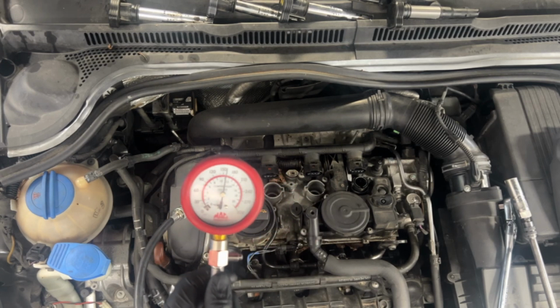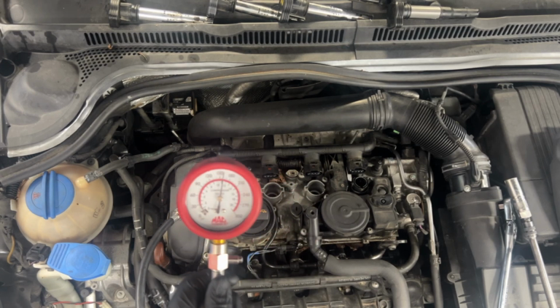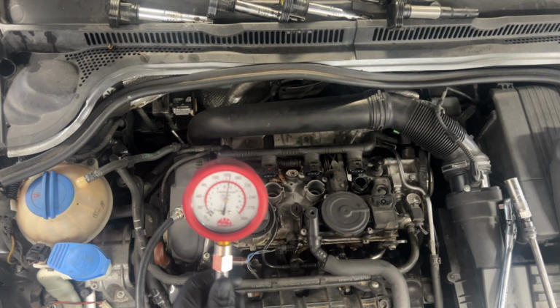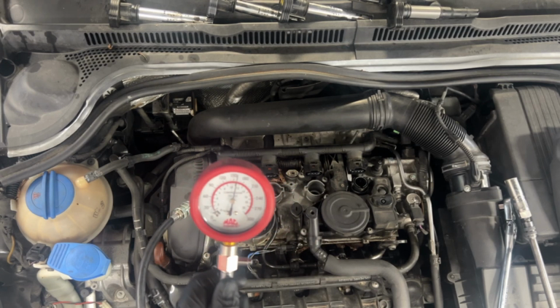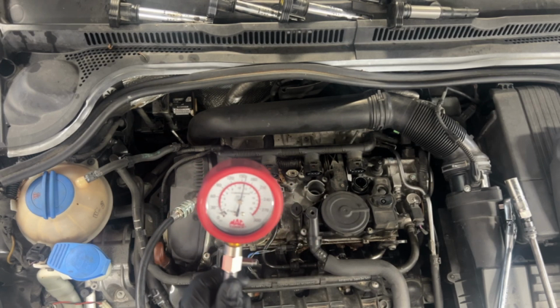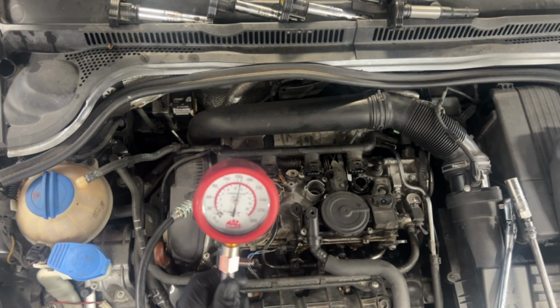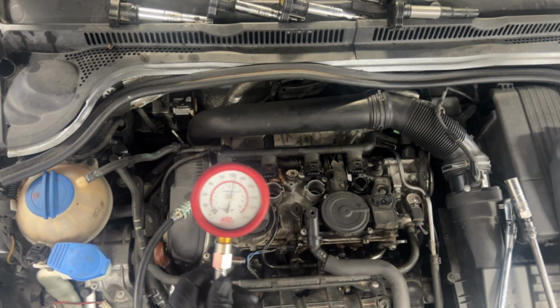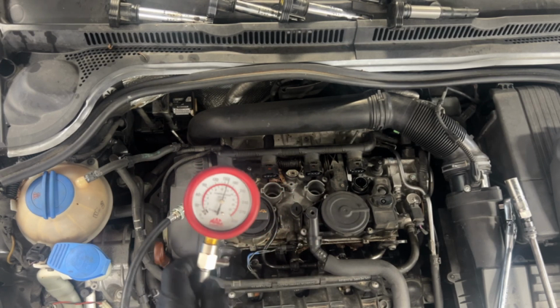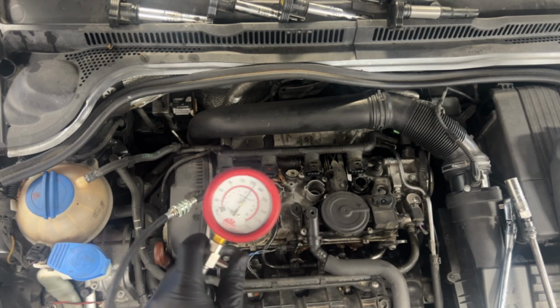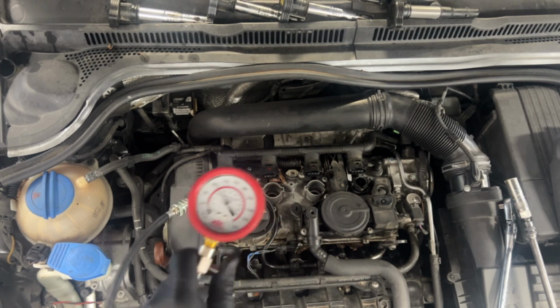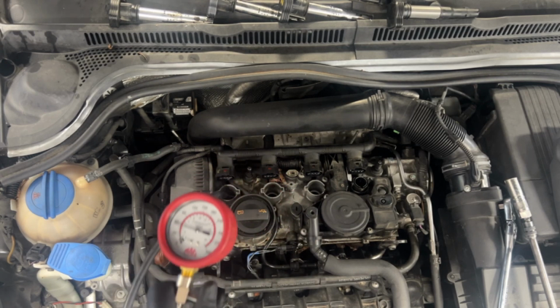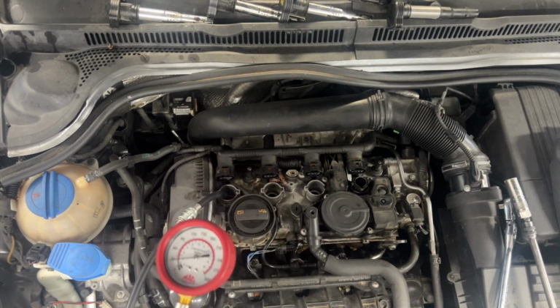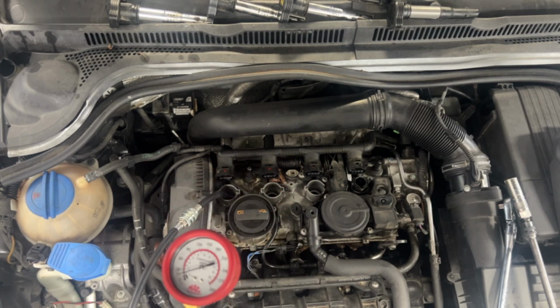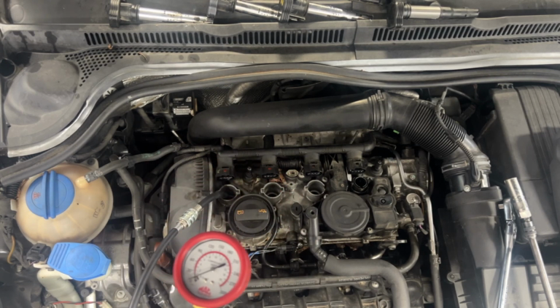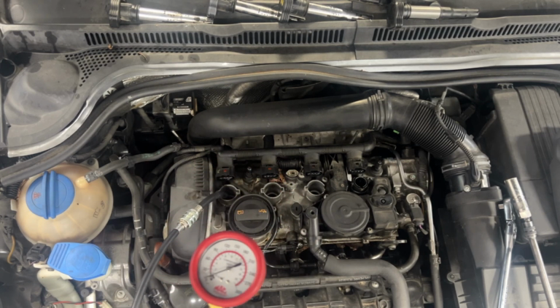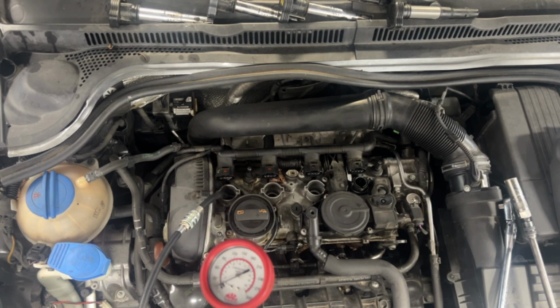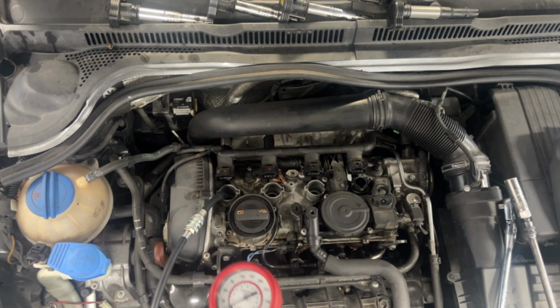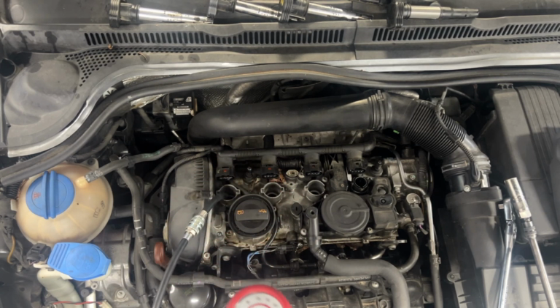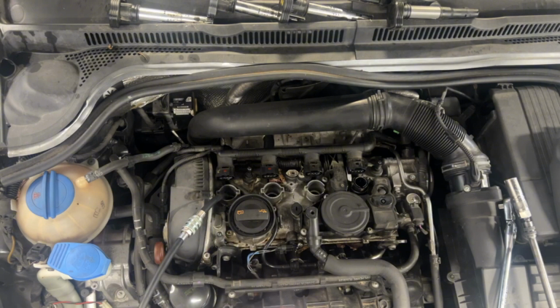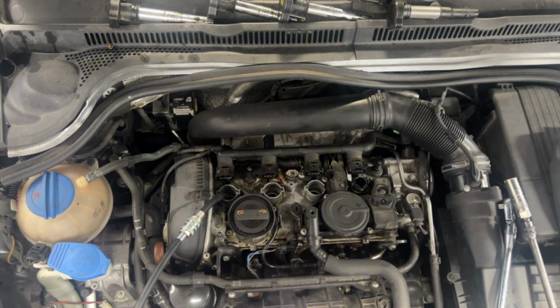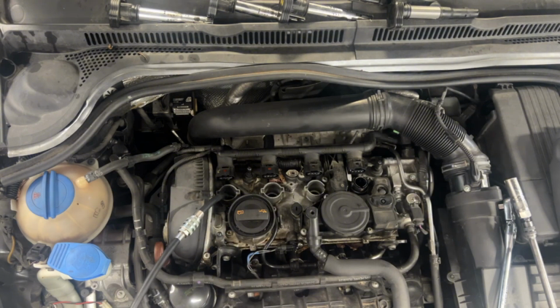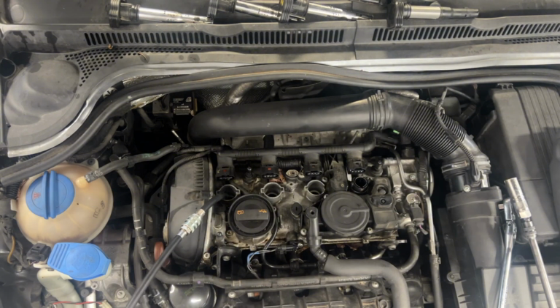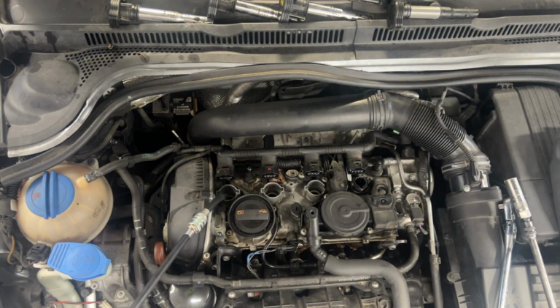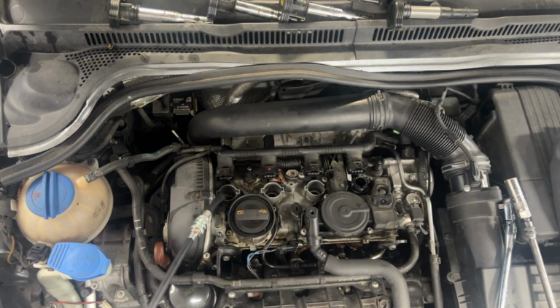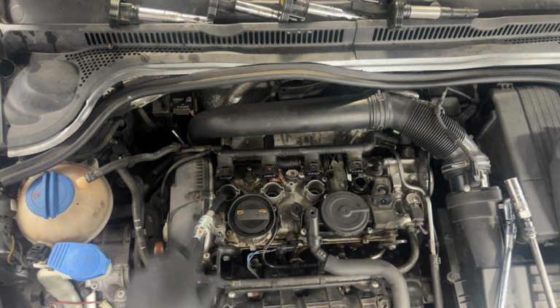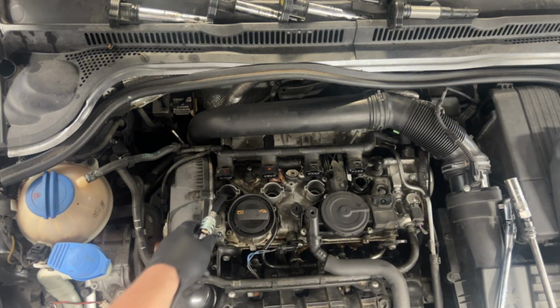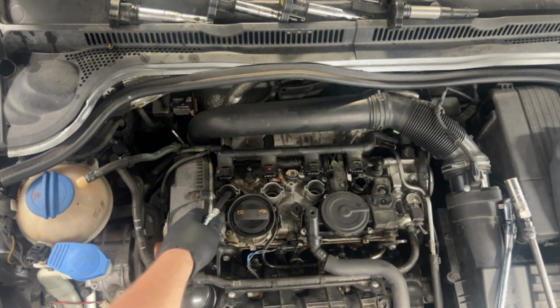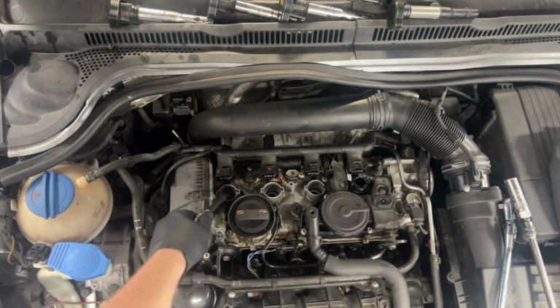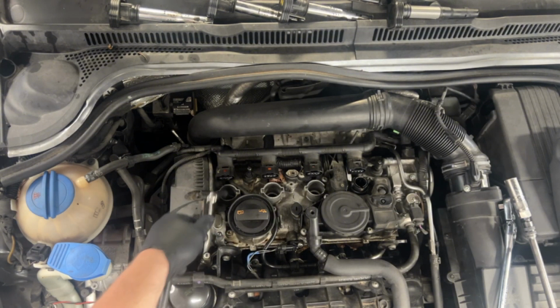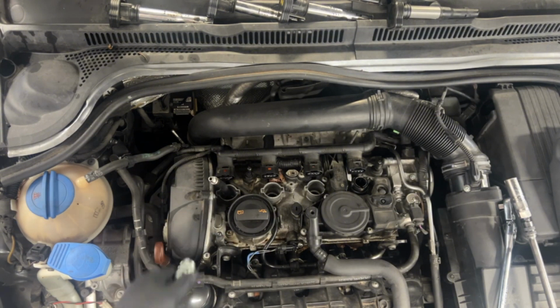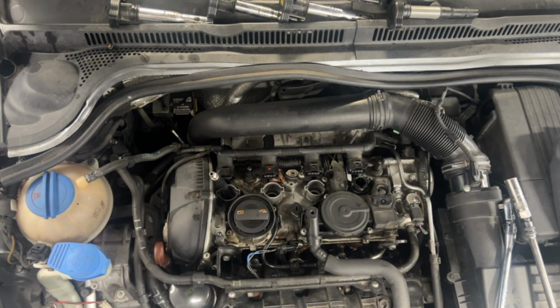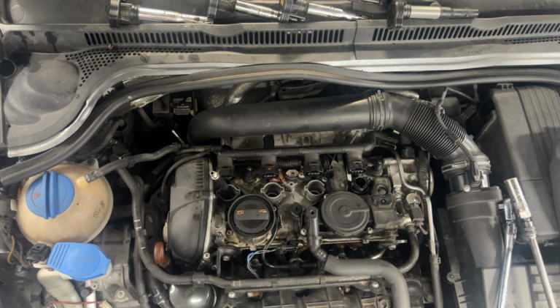150 looks pretty good. I'm going to put a maintainer on this thing so it cranks a little faster.